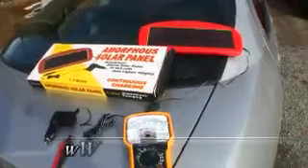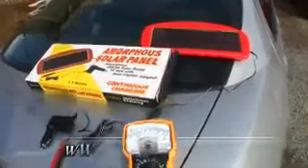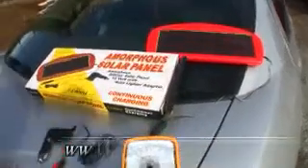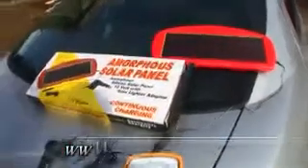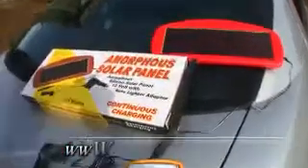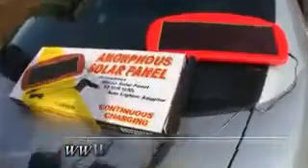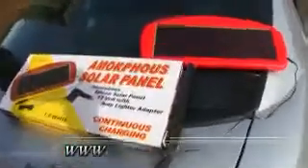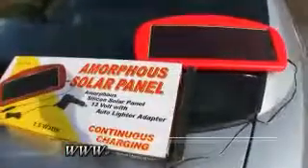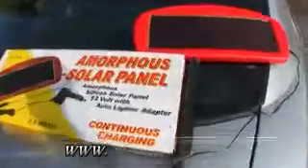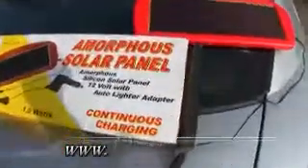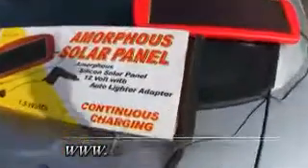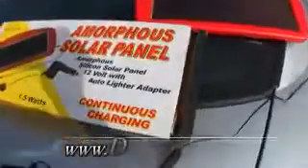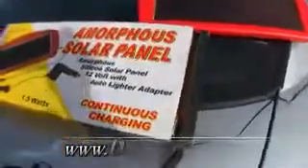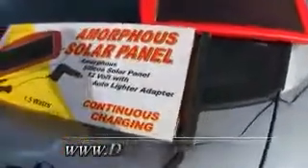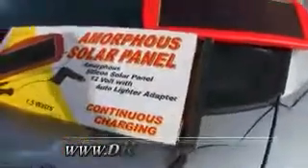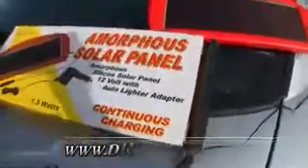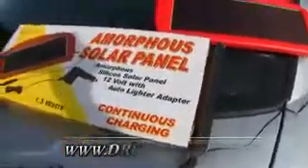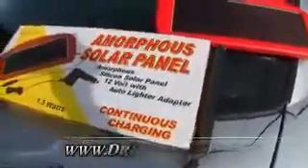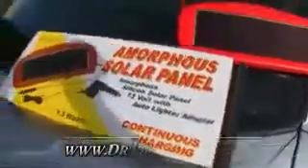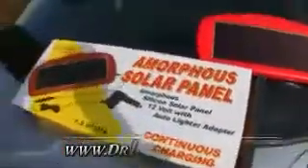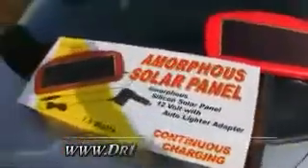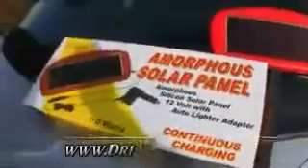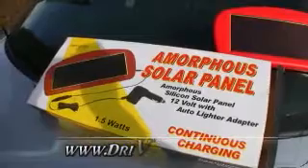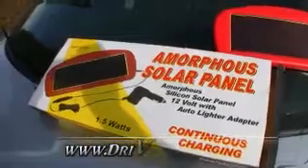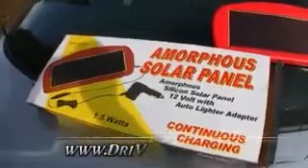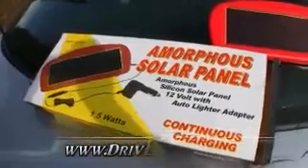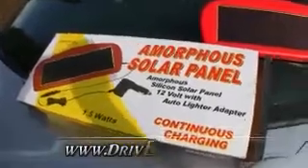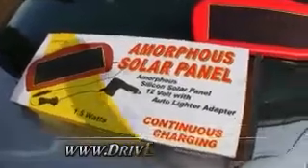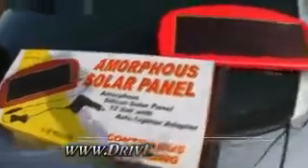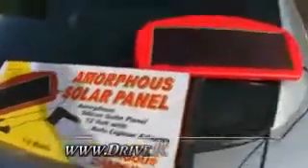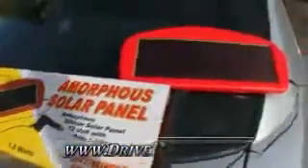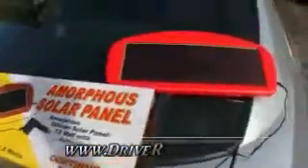Here we have an amorphous solar panel battery charging kit. Picked this up from Harbor Freight — it was around $20.